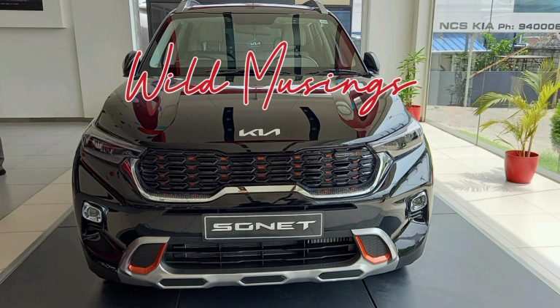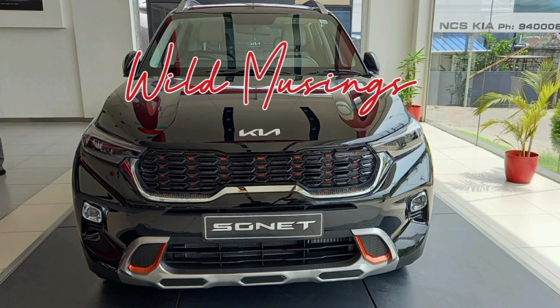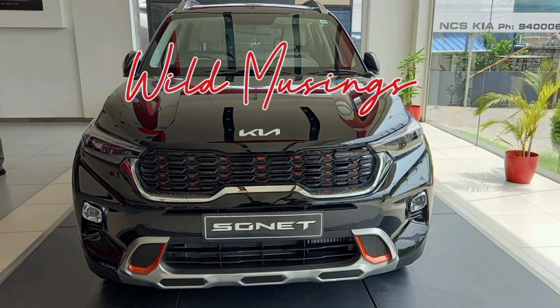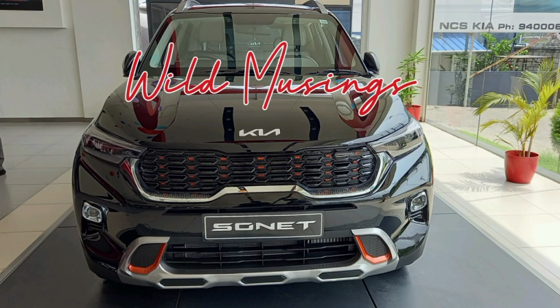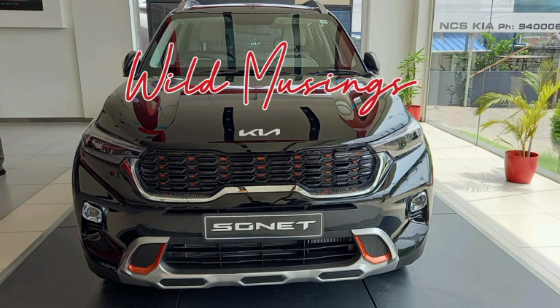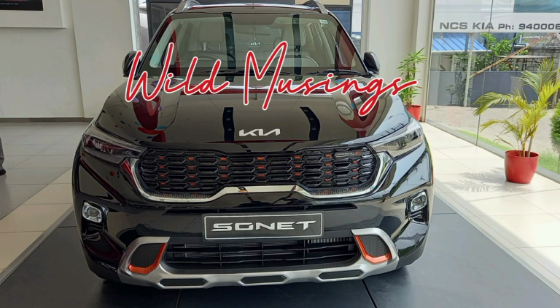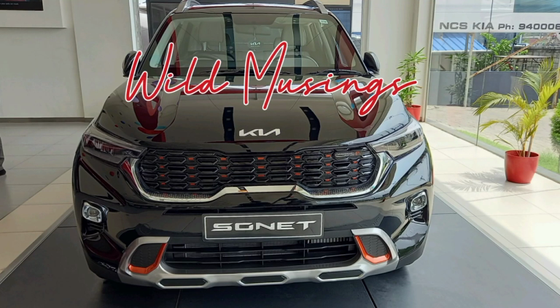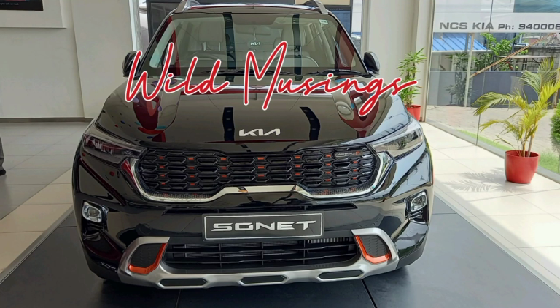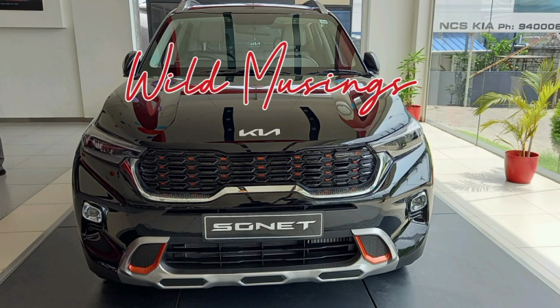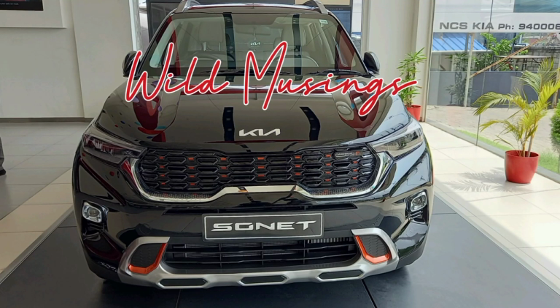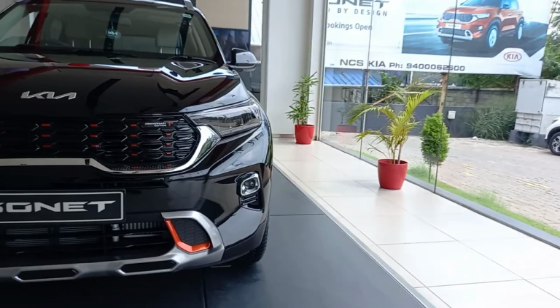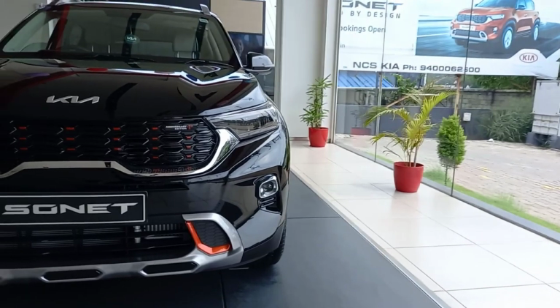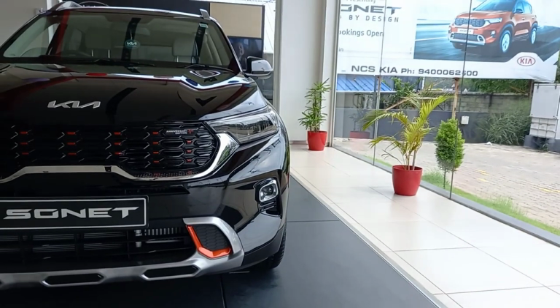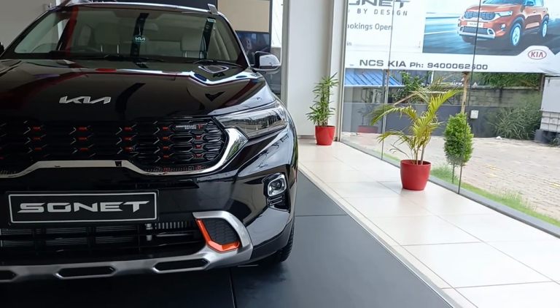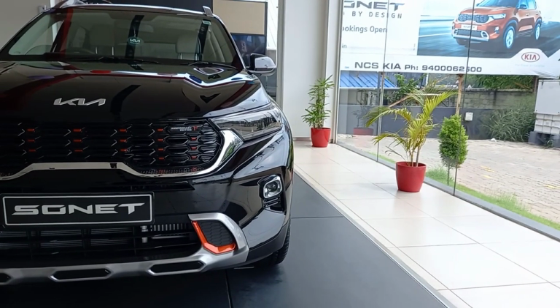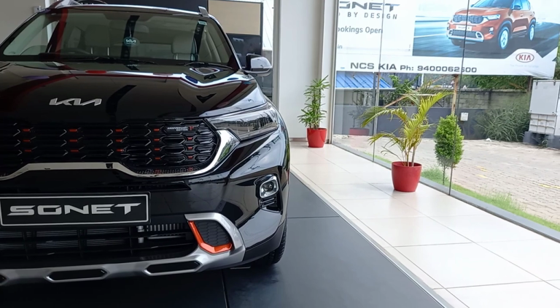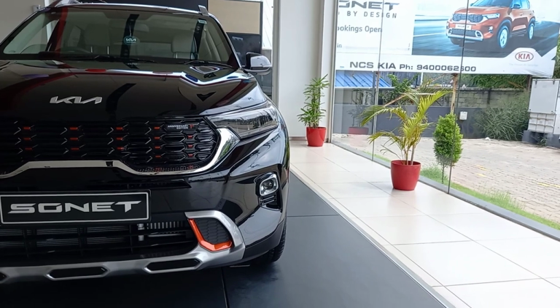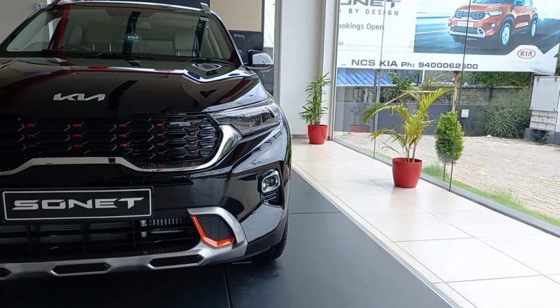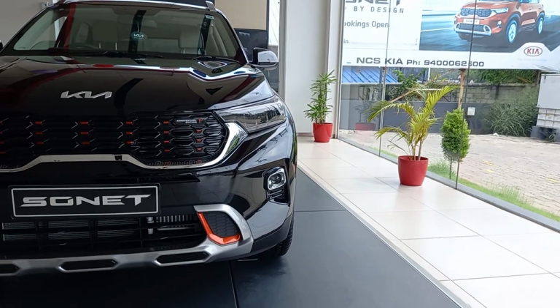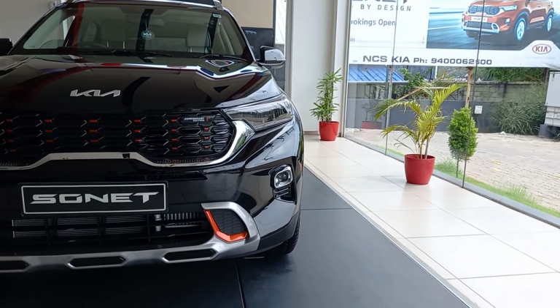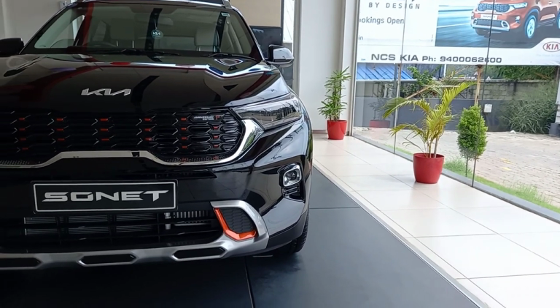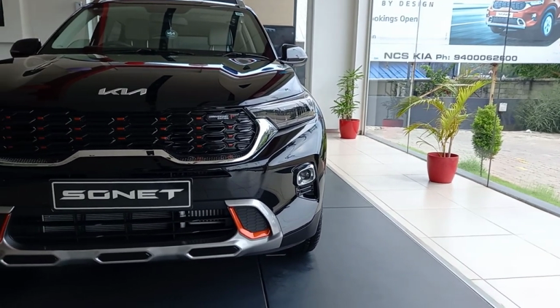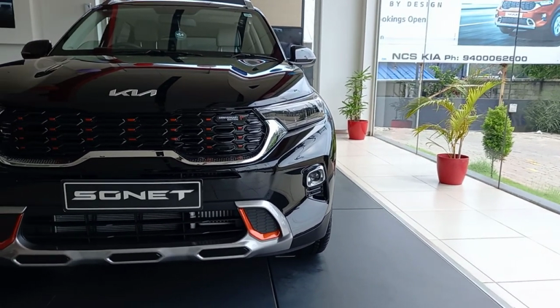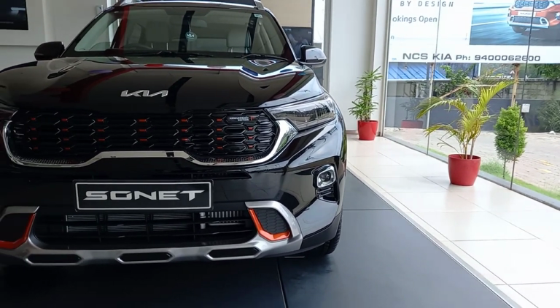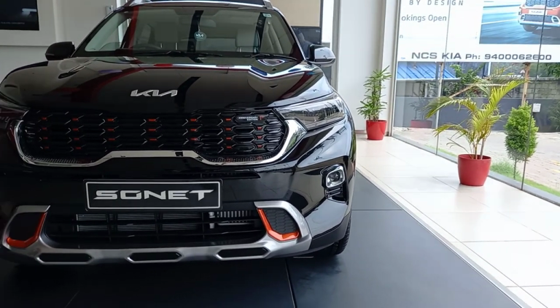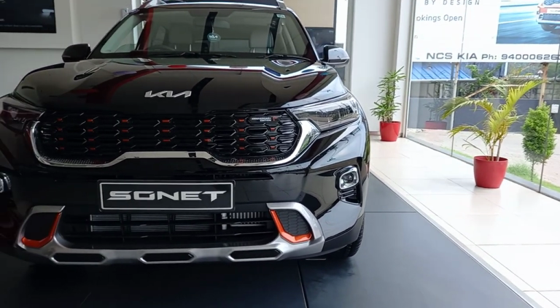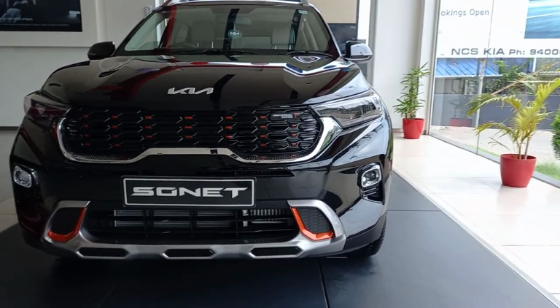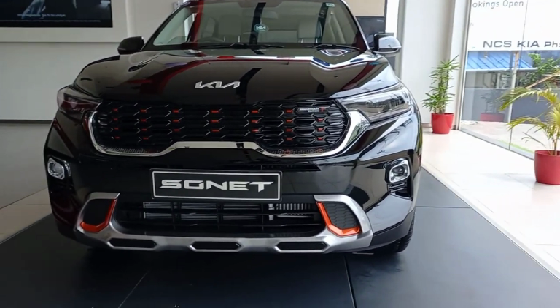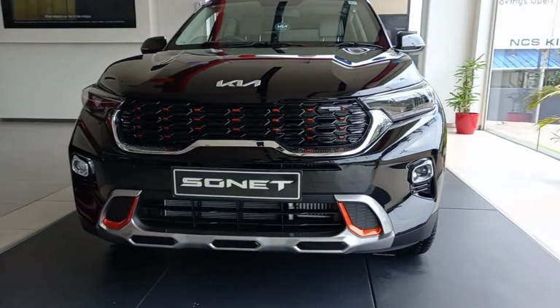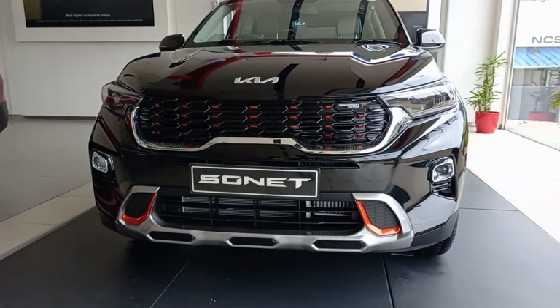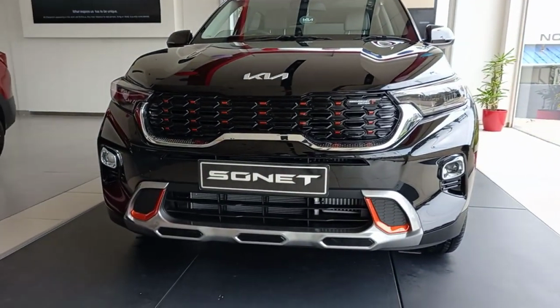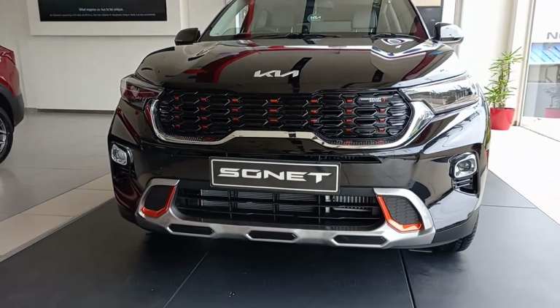Hi, welcome to Wild Musings. I came to have a look at the all-new Kia Sonnet anniversary edition.